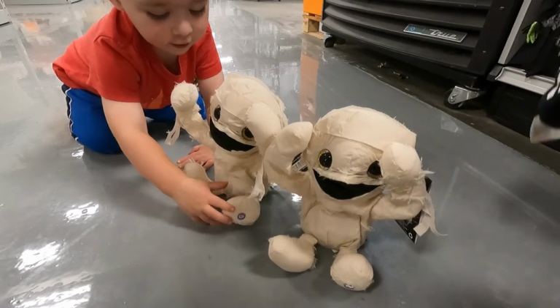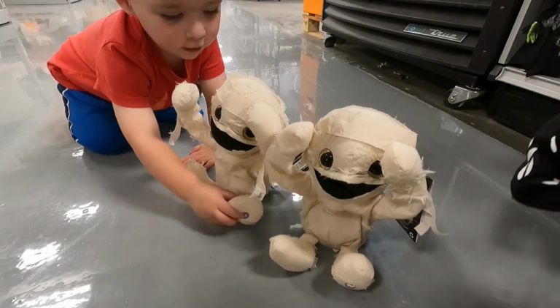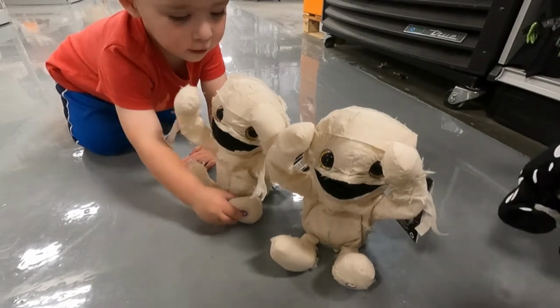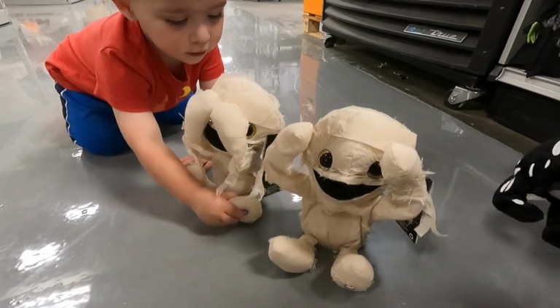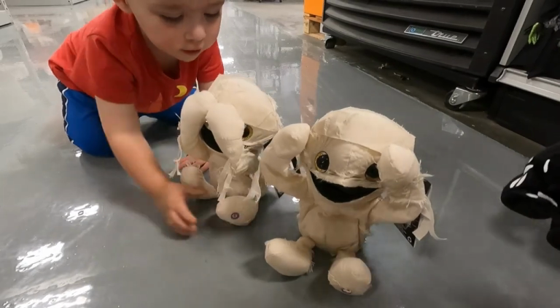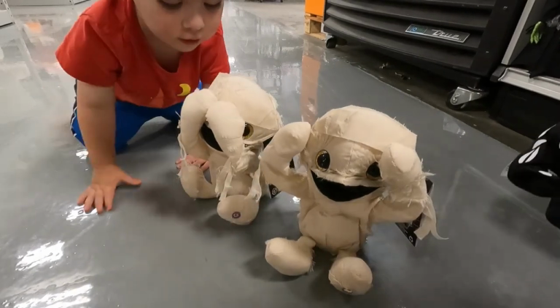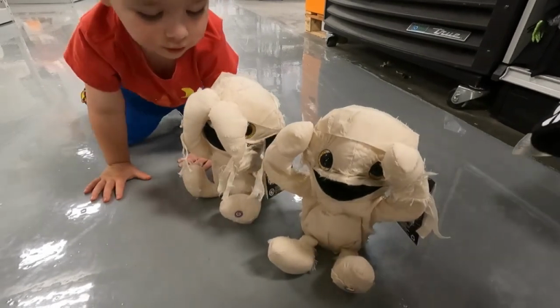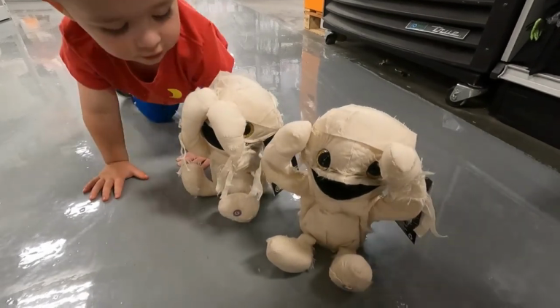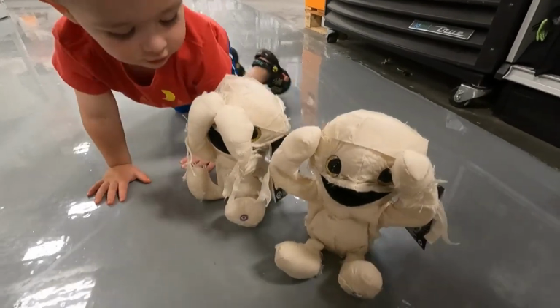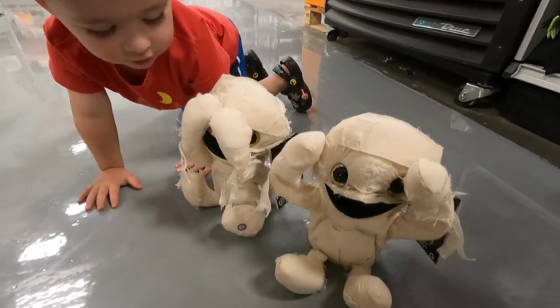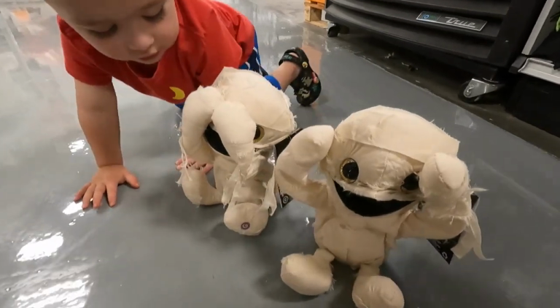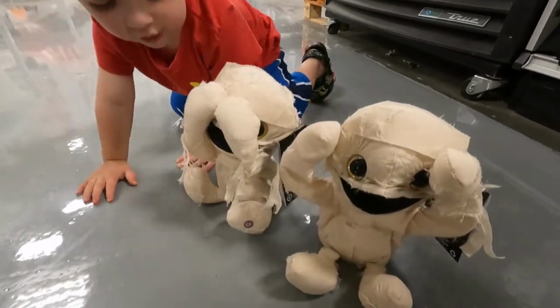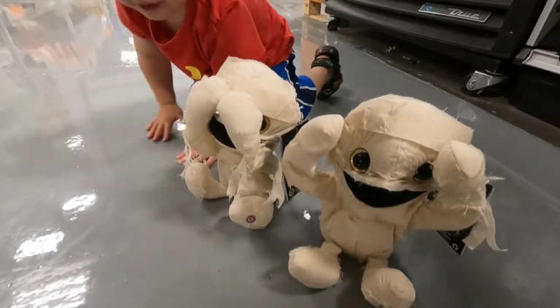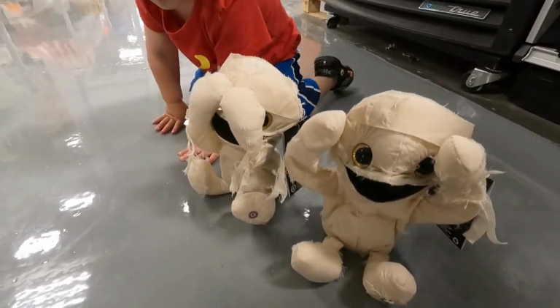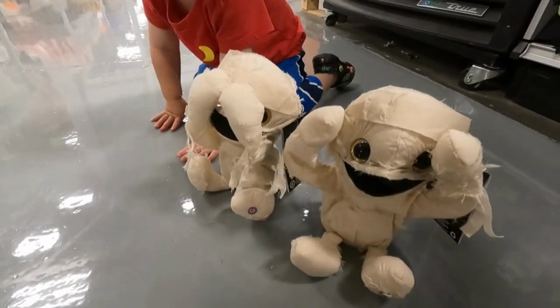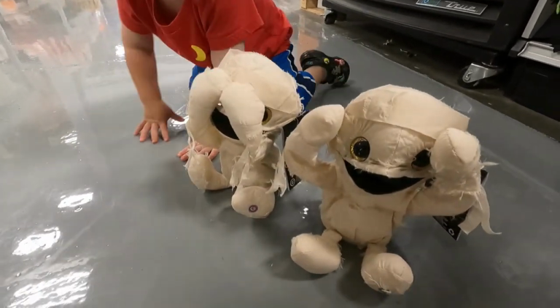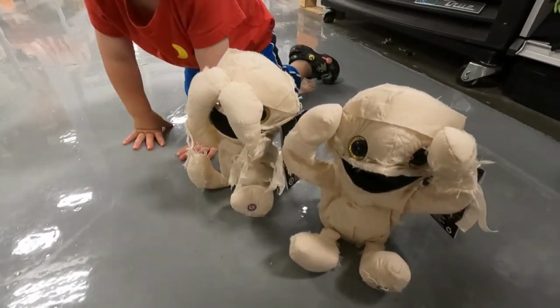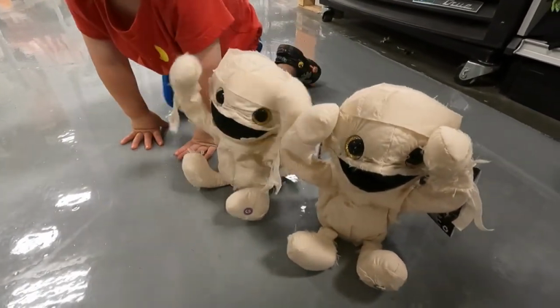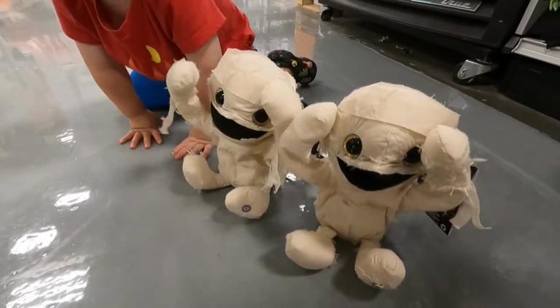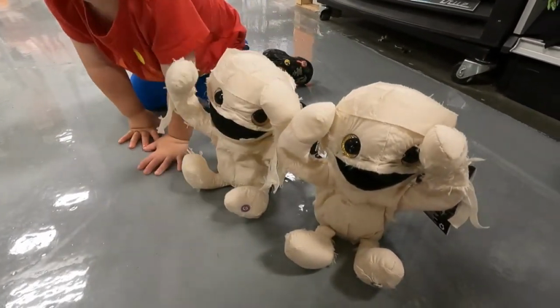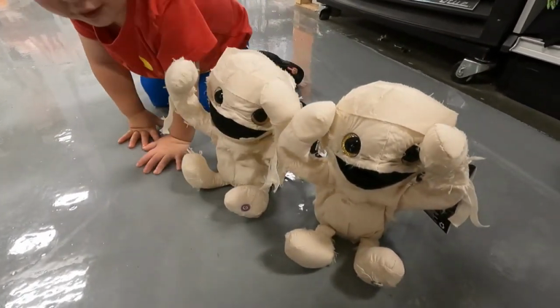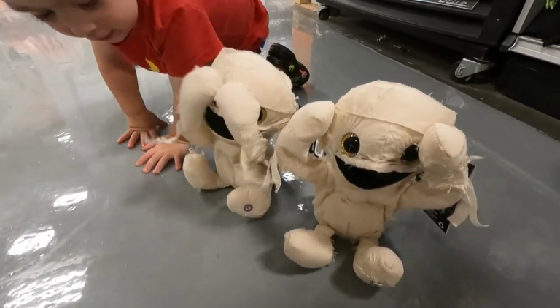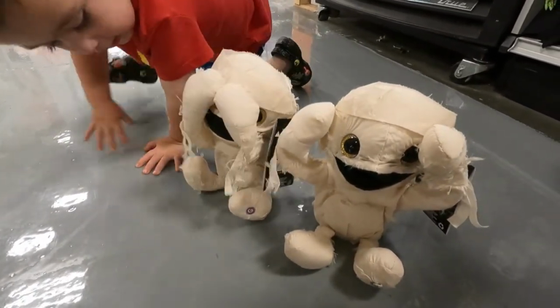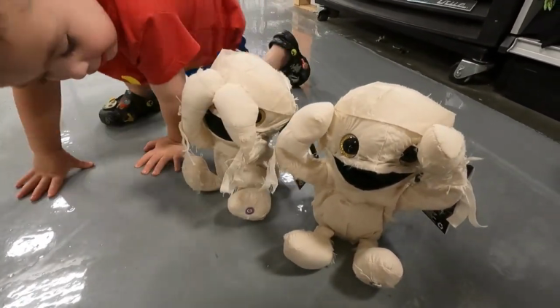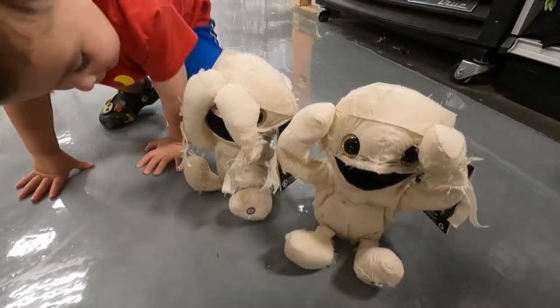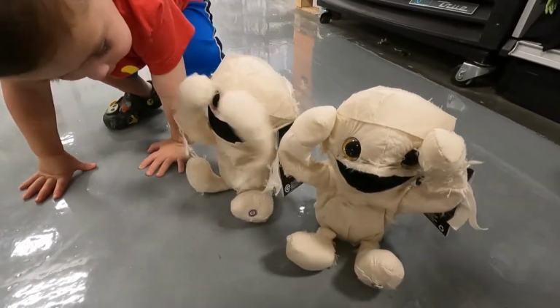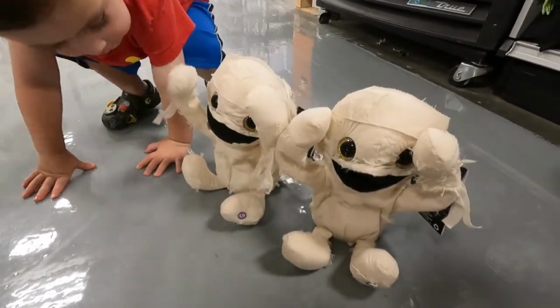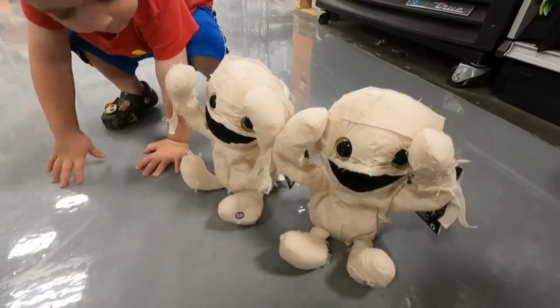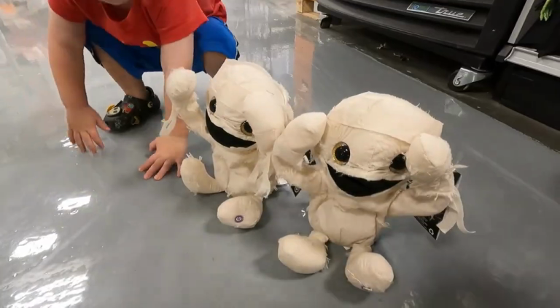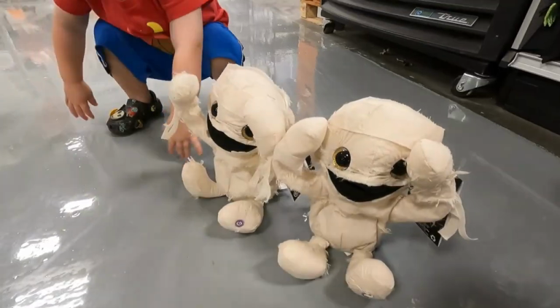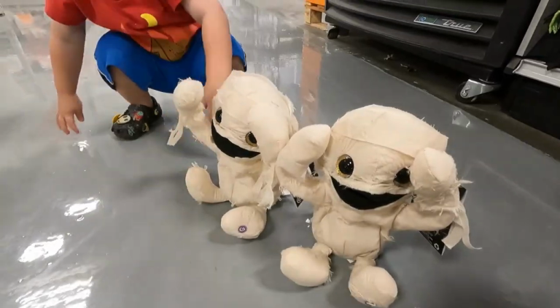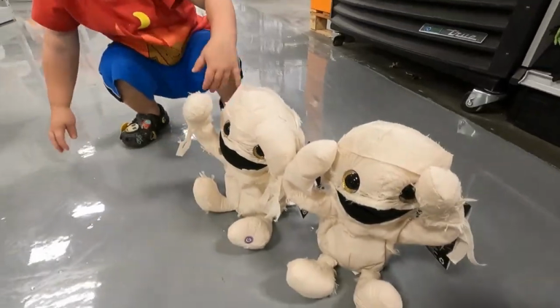I can still see you with my eyes covered. Peek-a-boo! So cute!